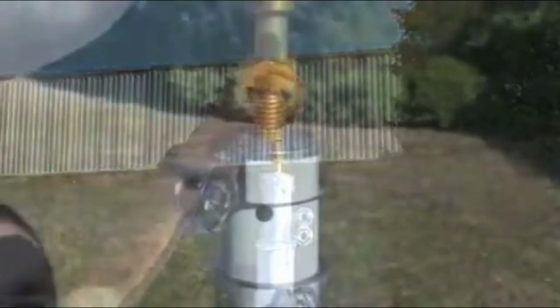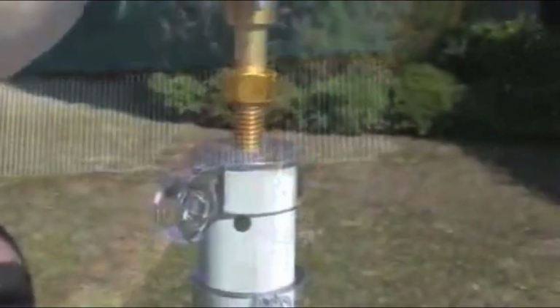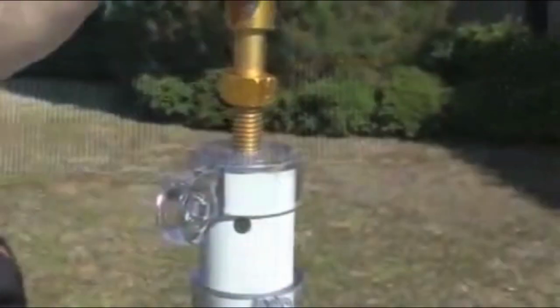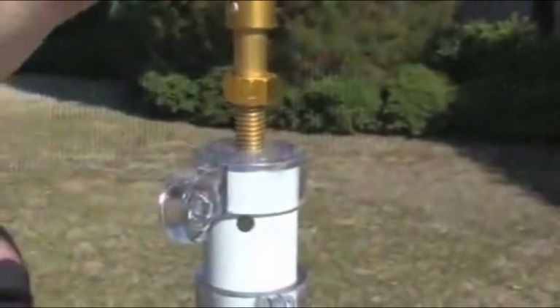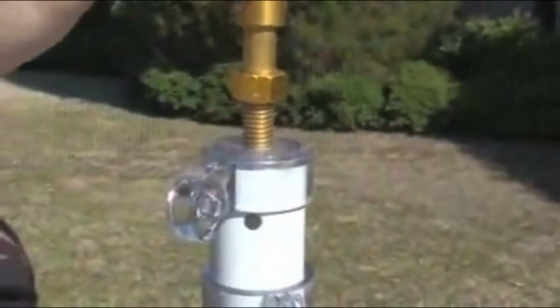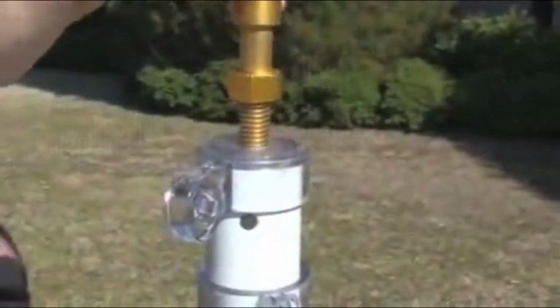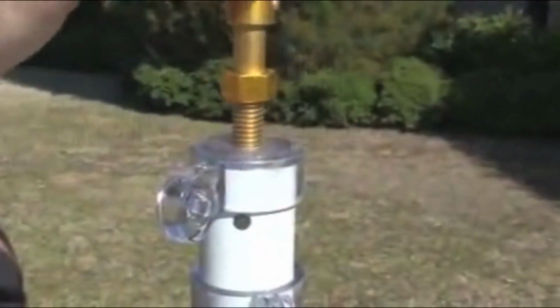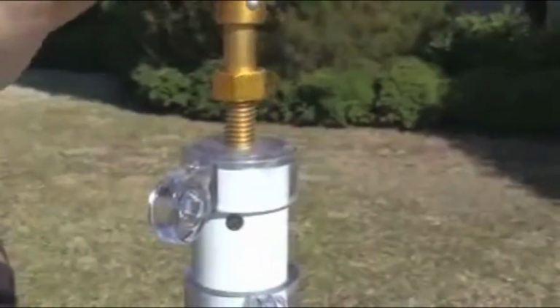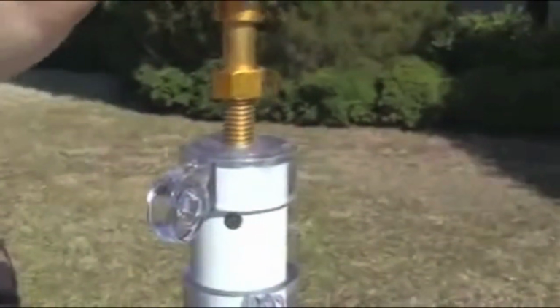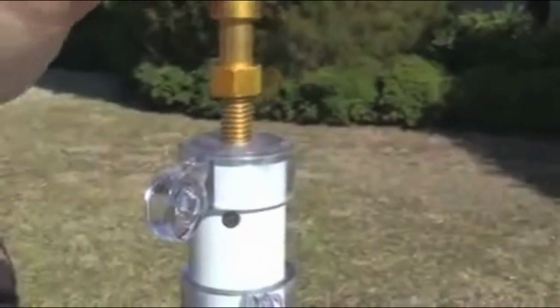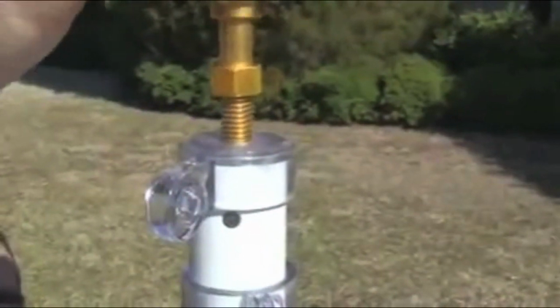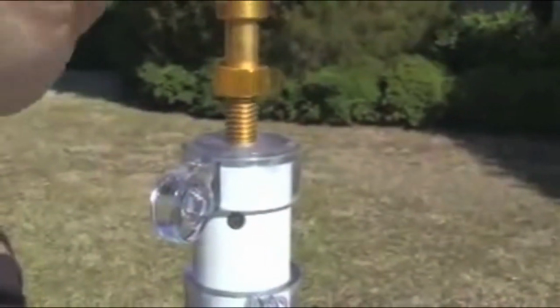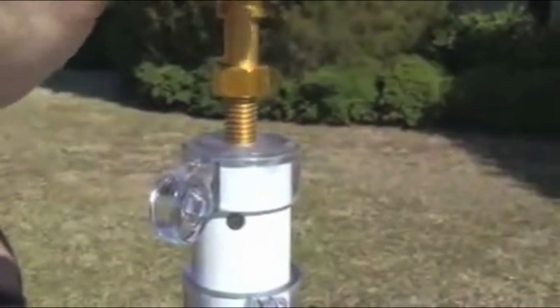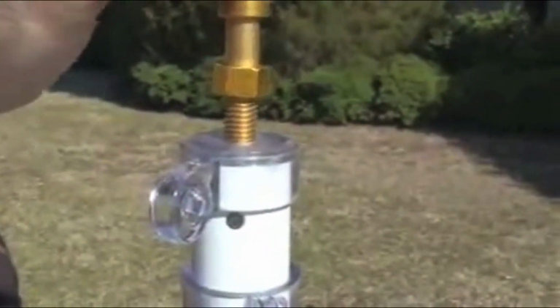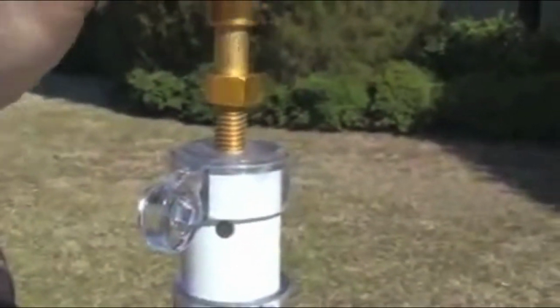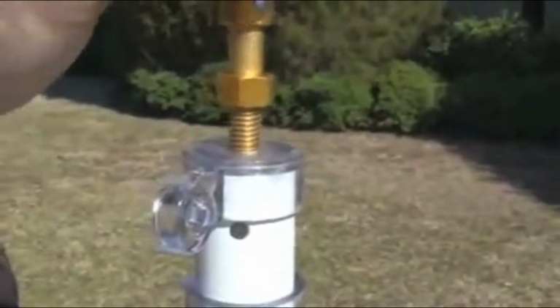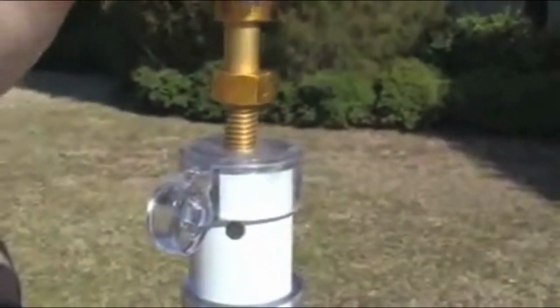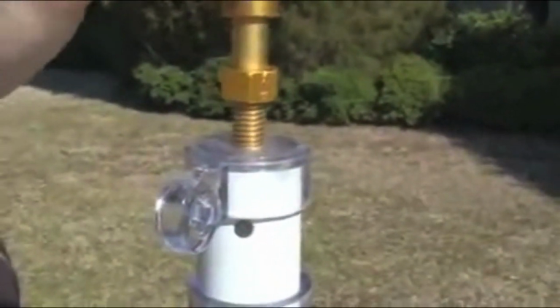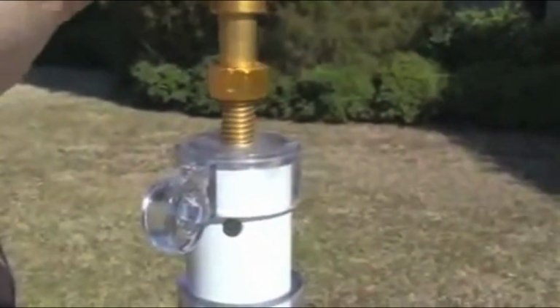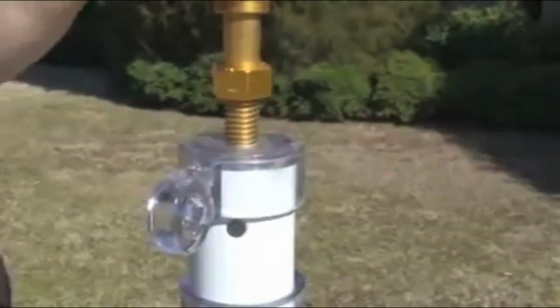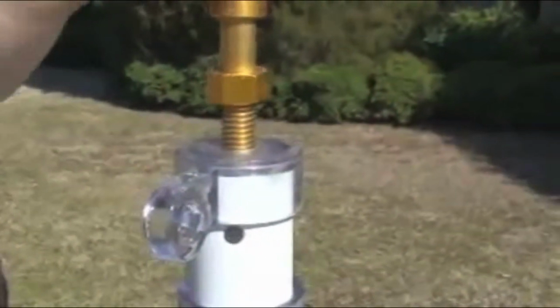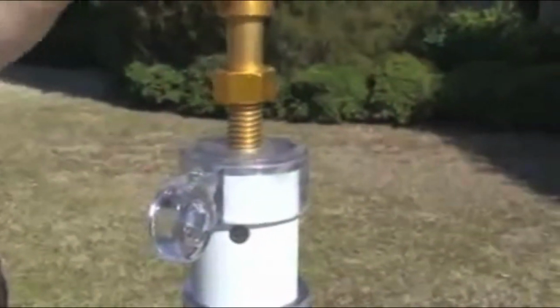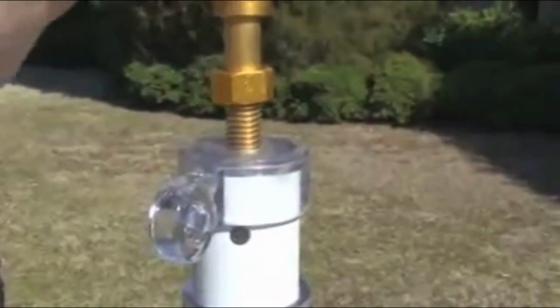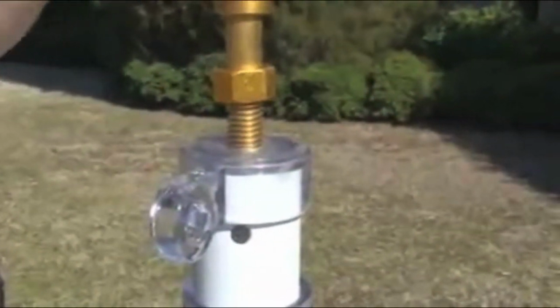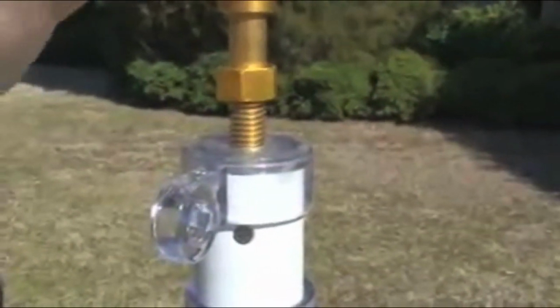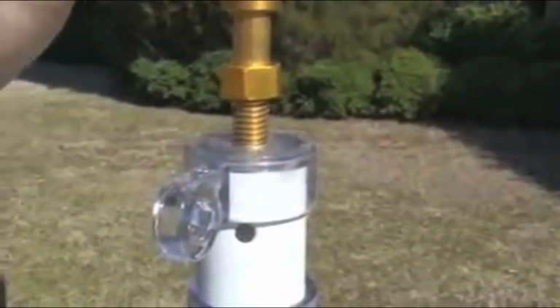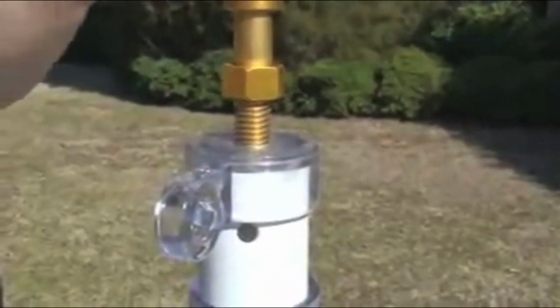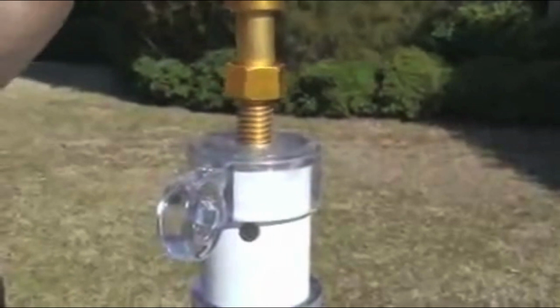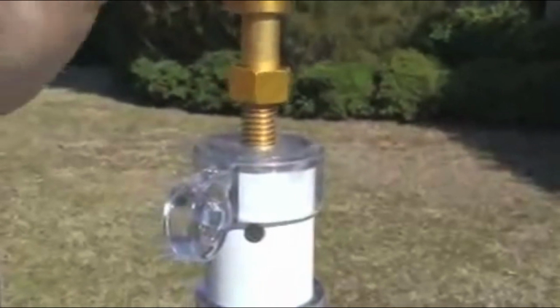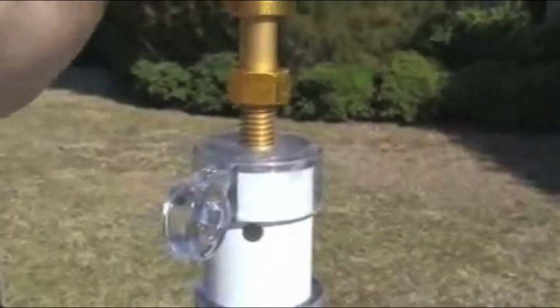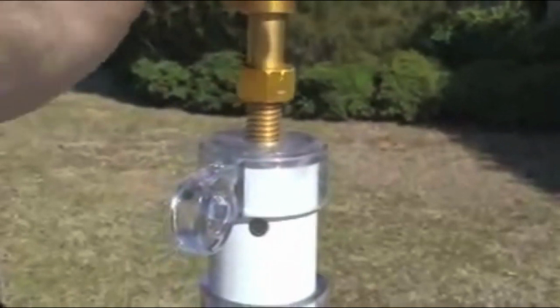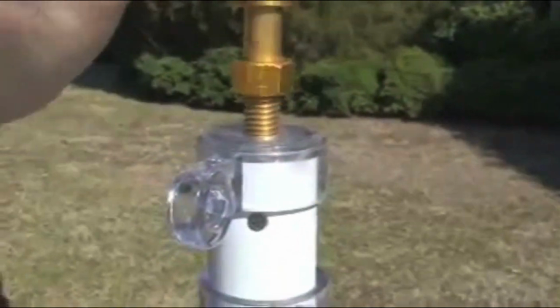To install your ornamental top, place it on the top of your flagpole and turn clockwise until it is flush.